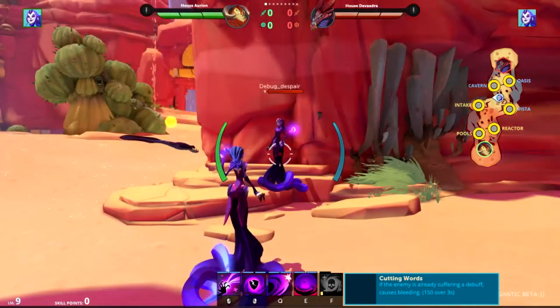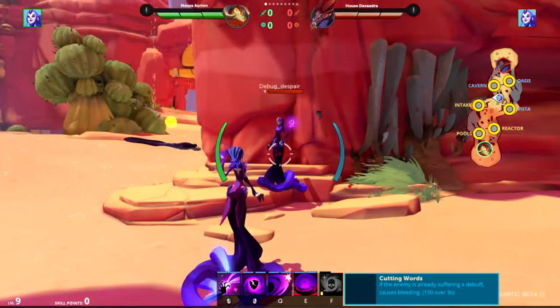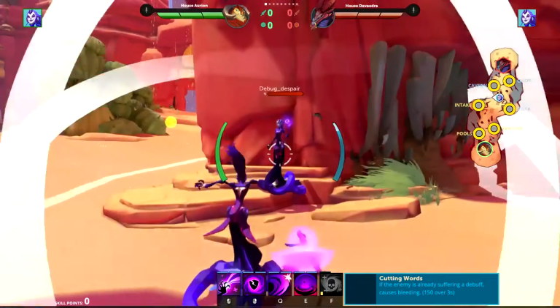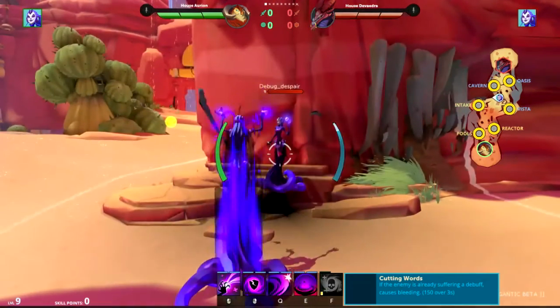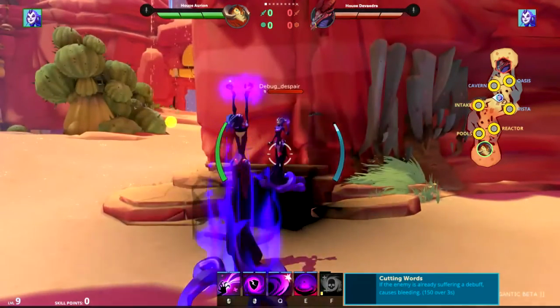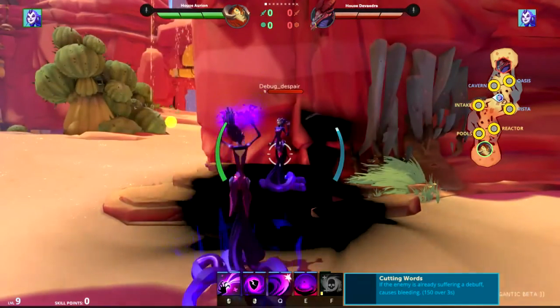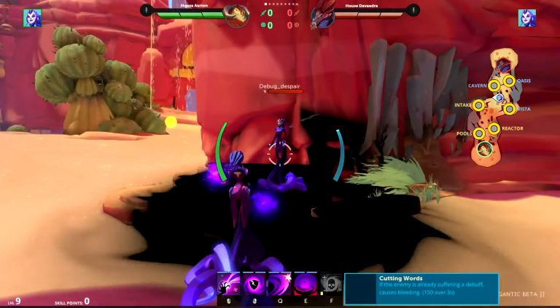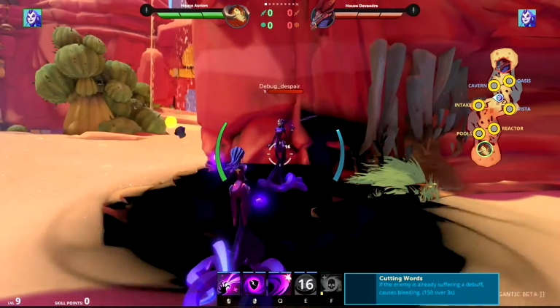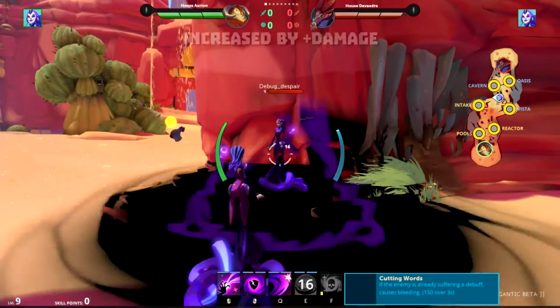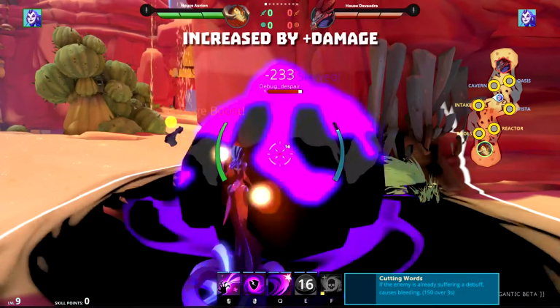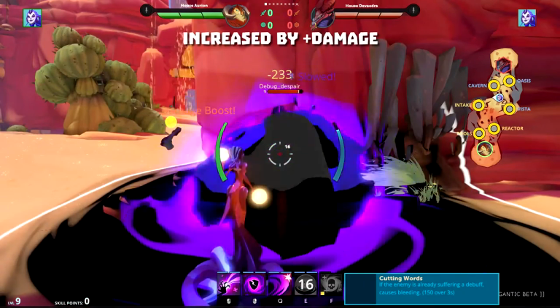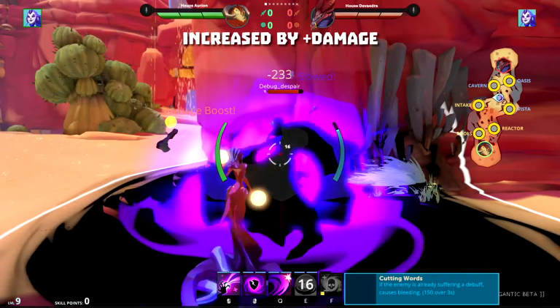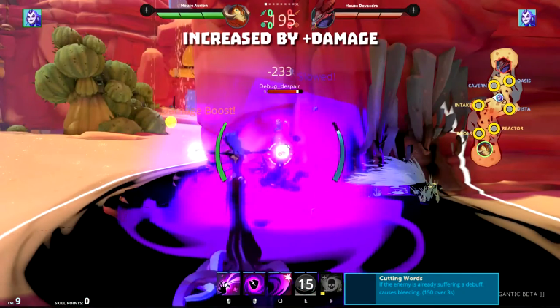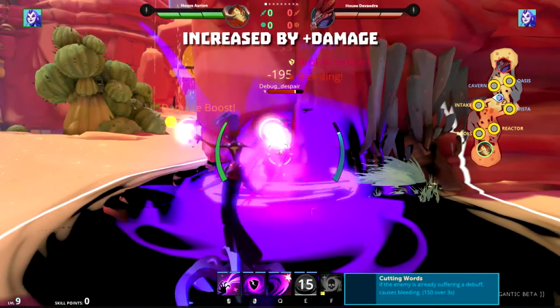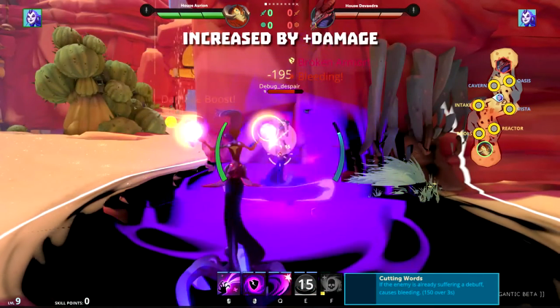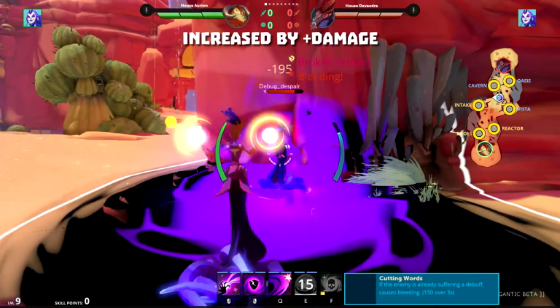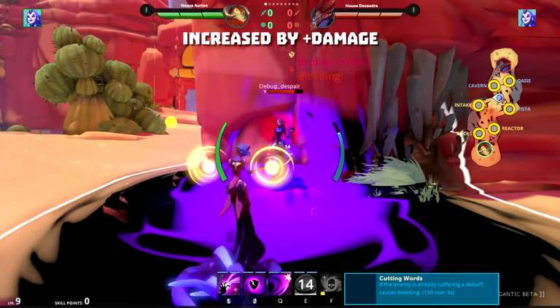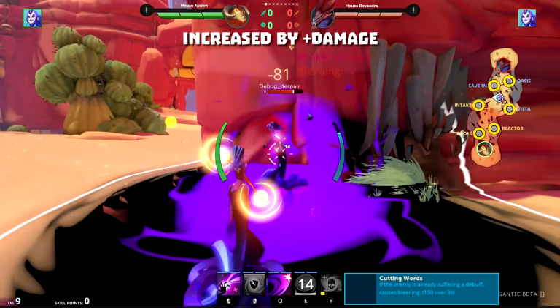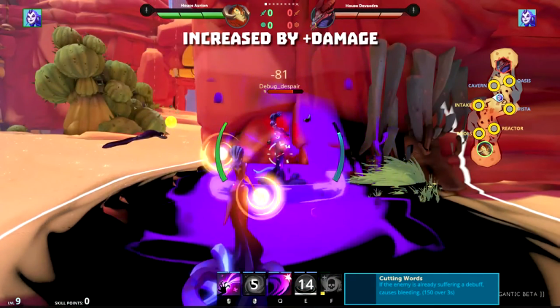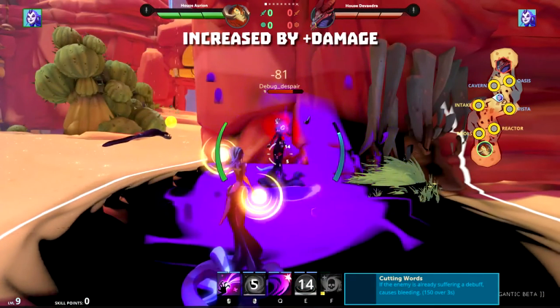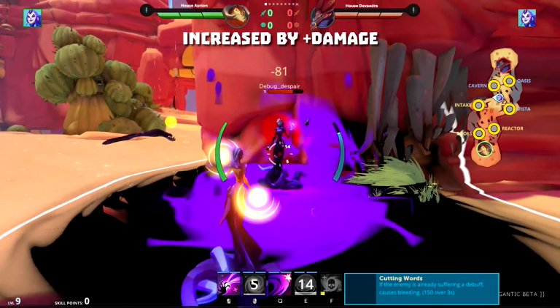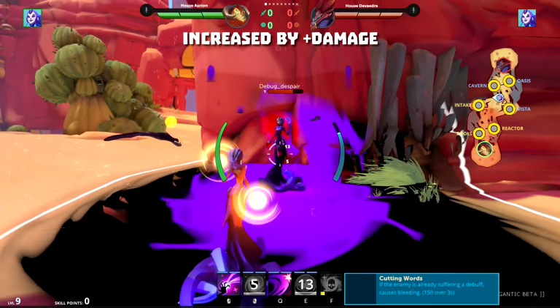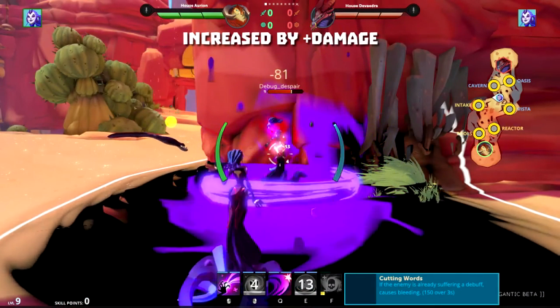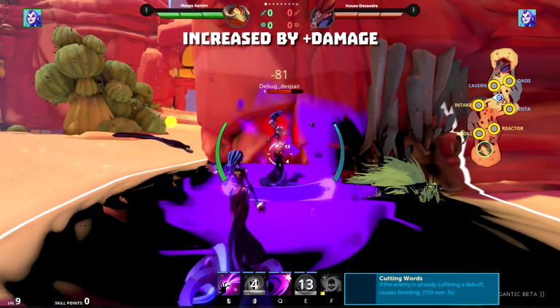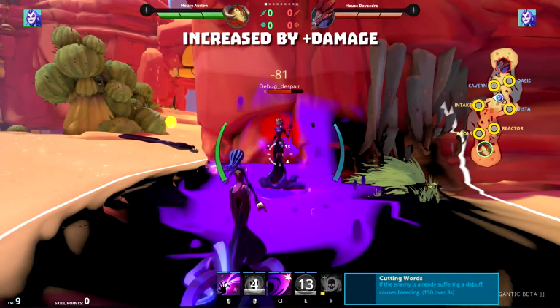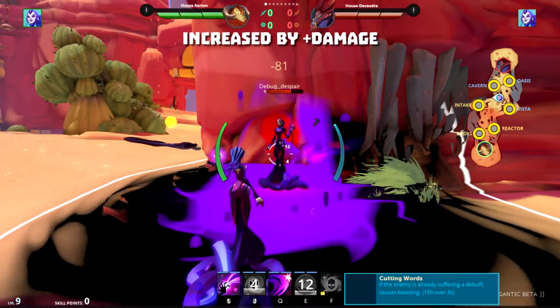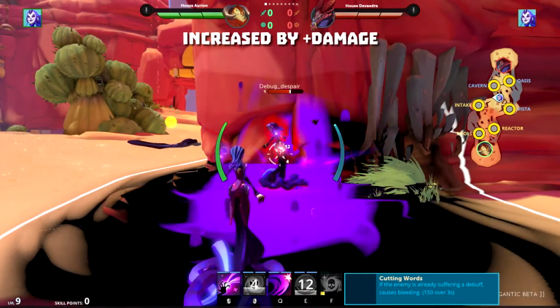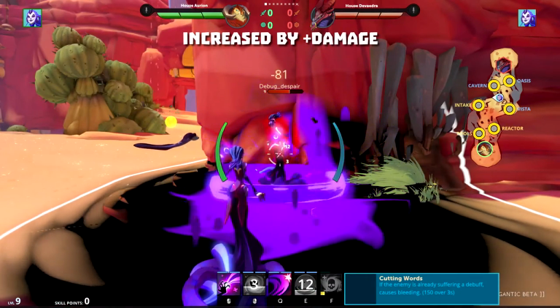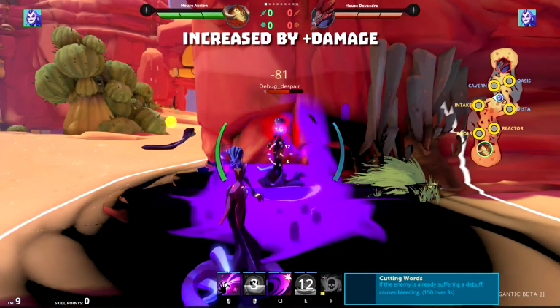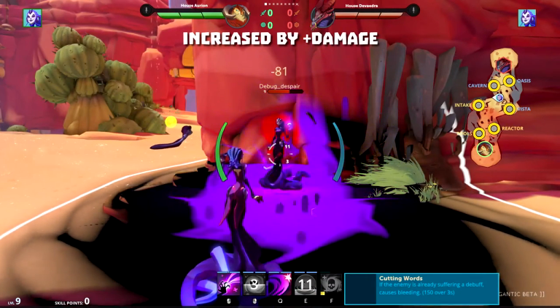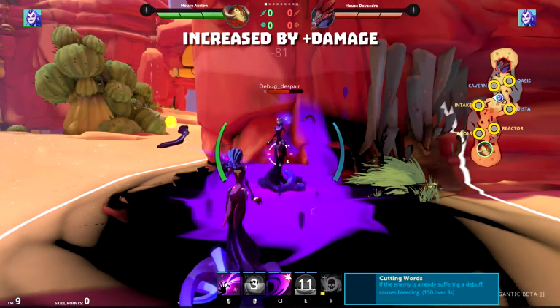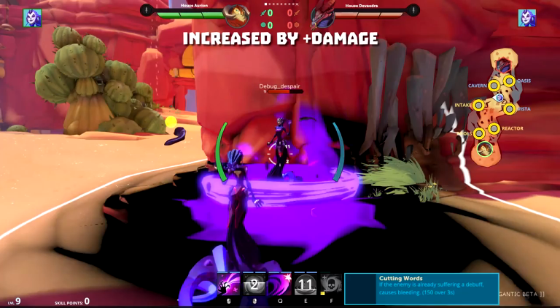Revel in Anguish and Hero's Might also synergize for some awesome burst. So next time you're playing Zenobia, I hope you give INI a try.